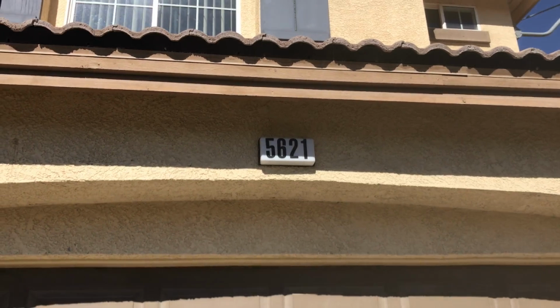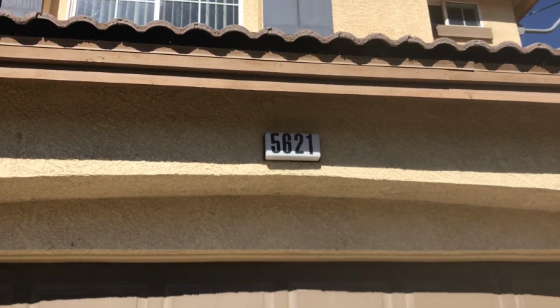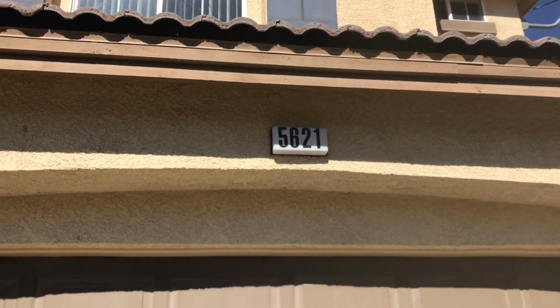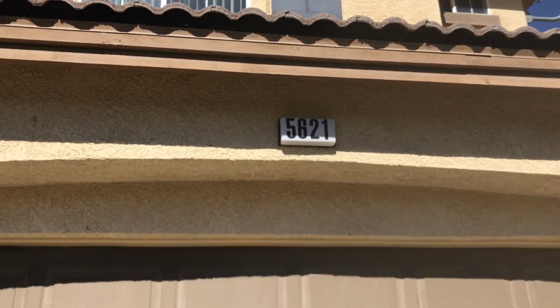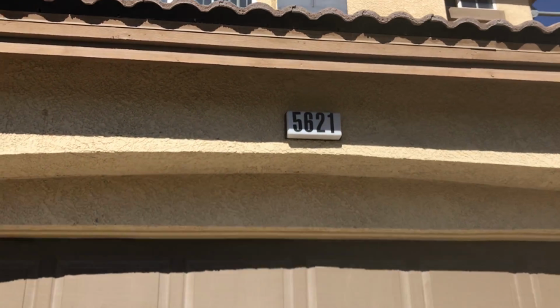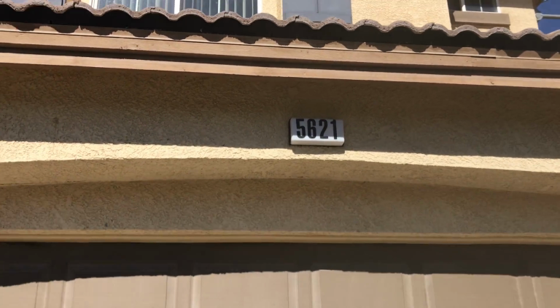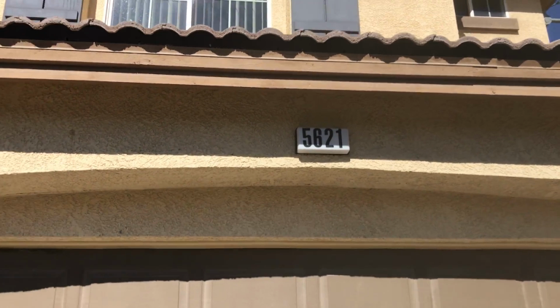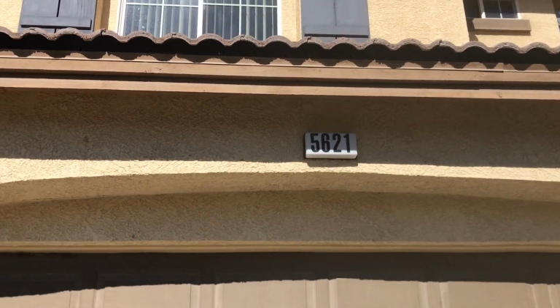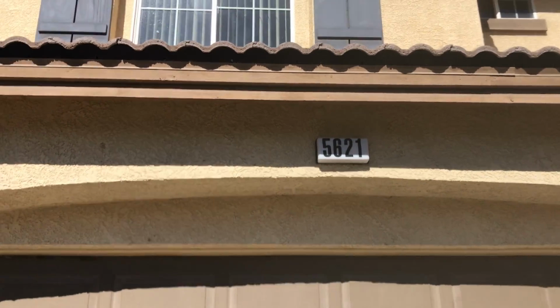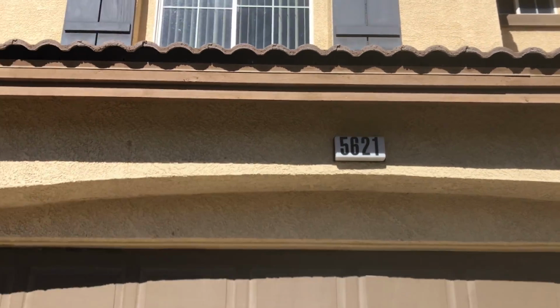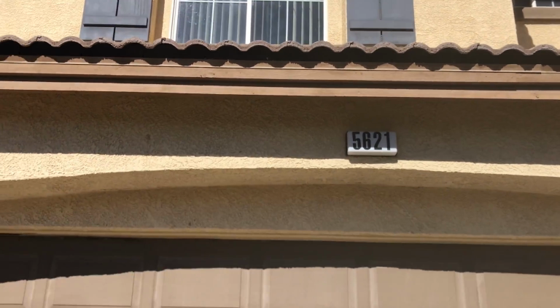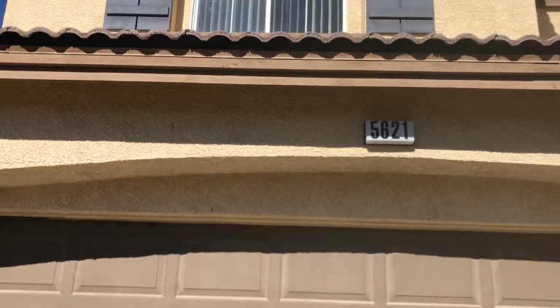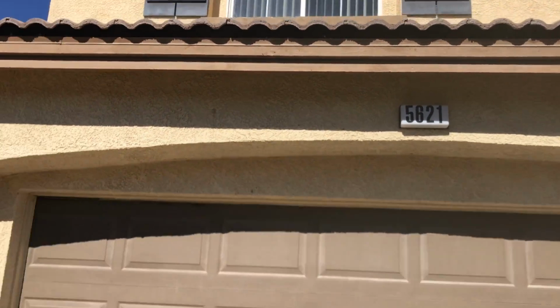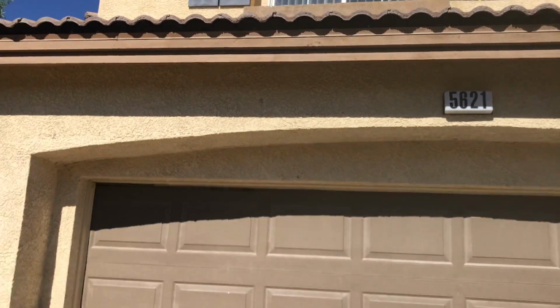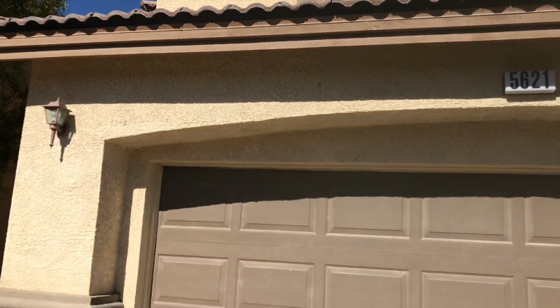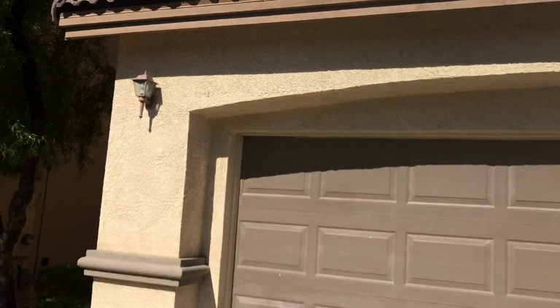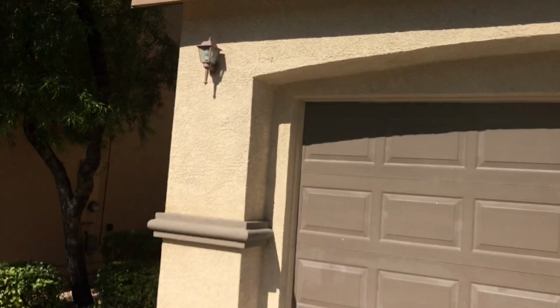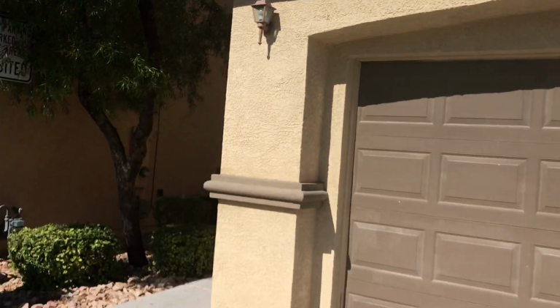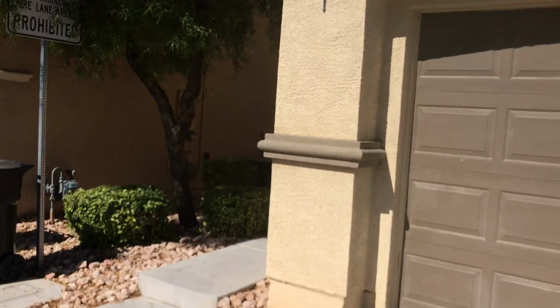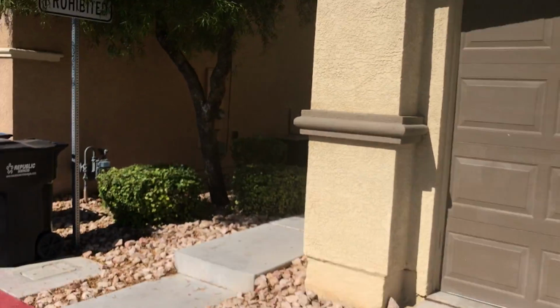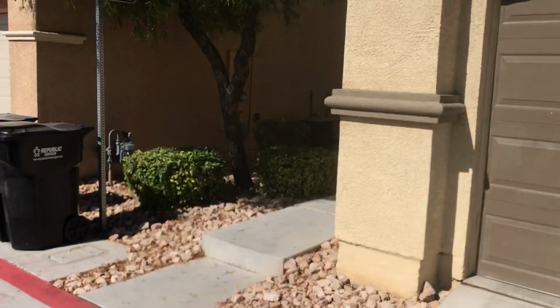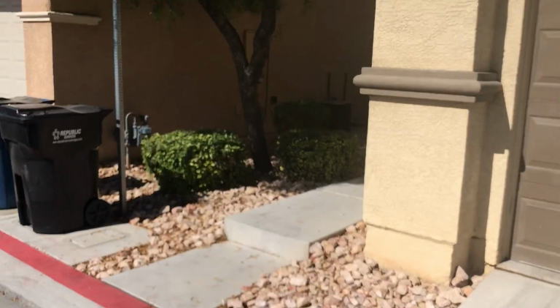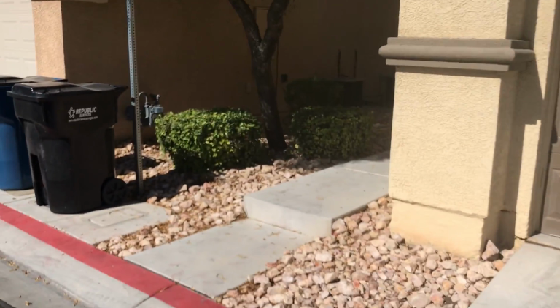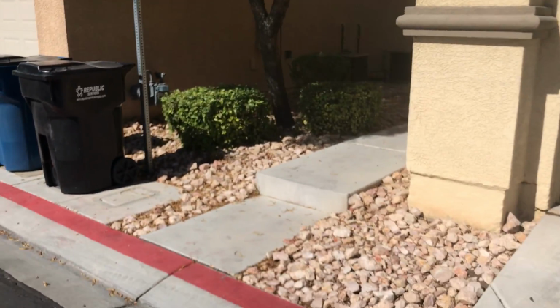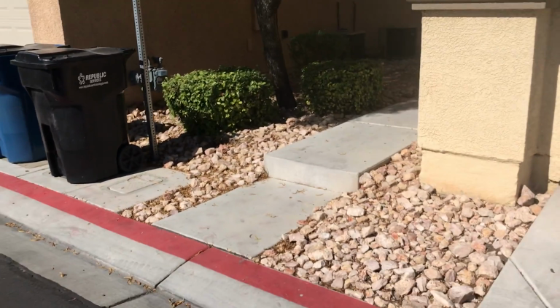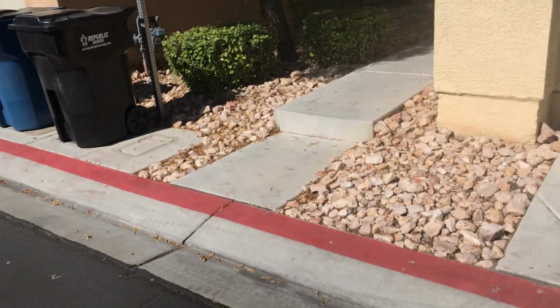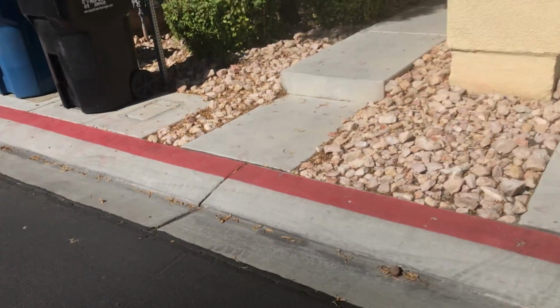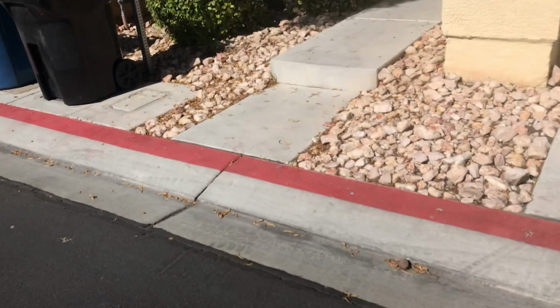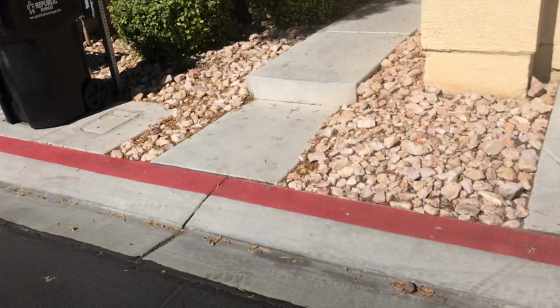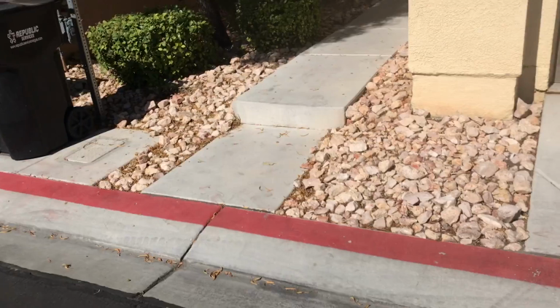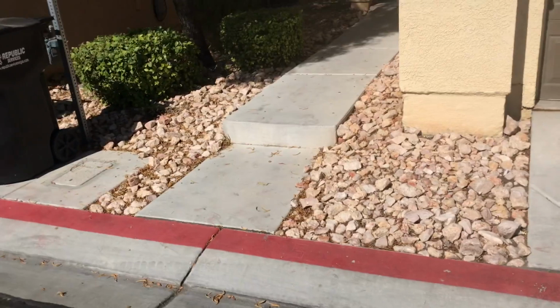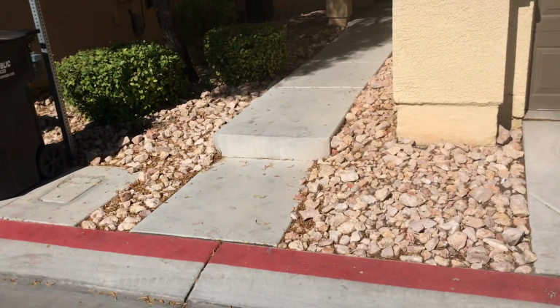Today's August 16th, 2019. We're doing a moving report for 5621 Mount Athos. We'll take a look at the exterior first.